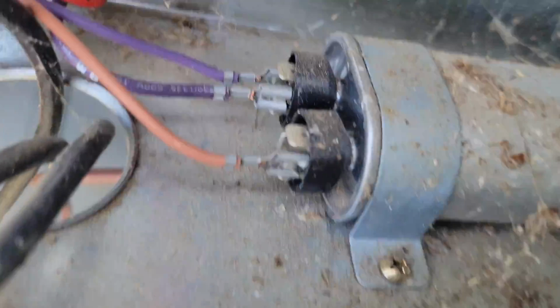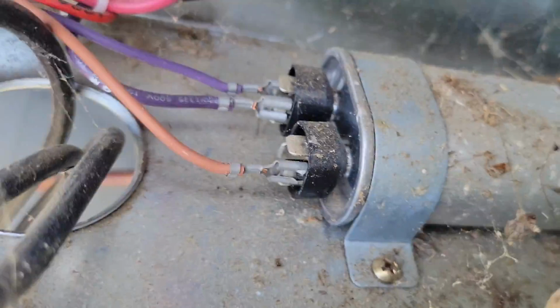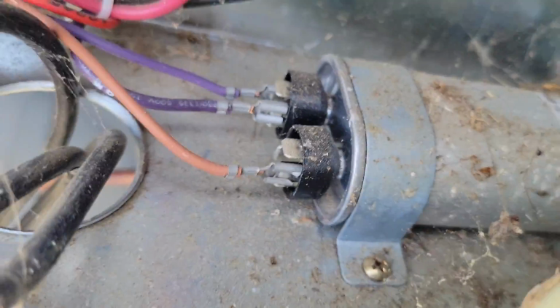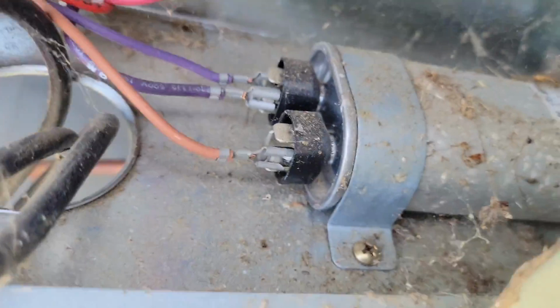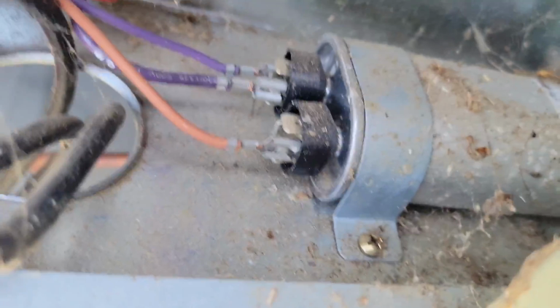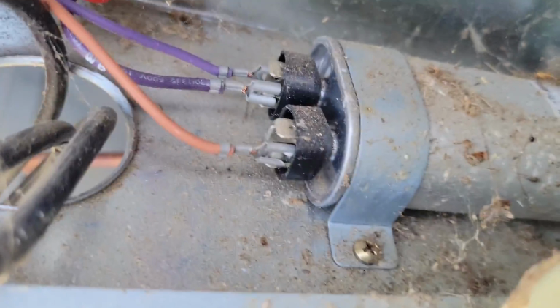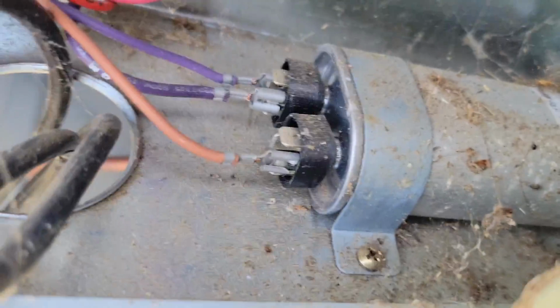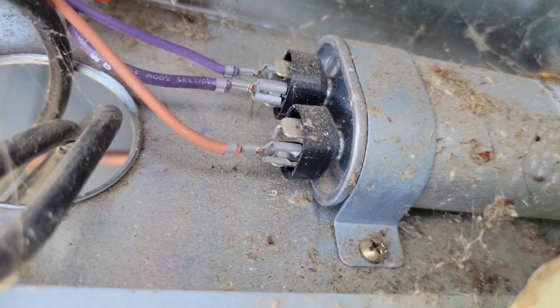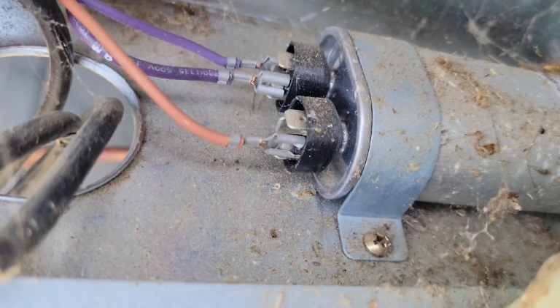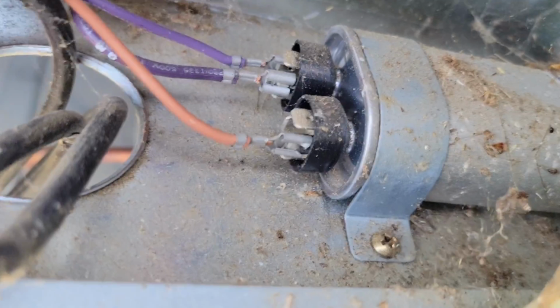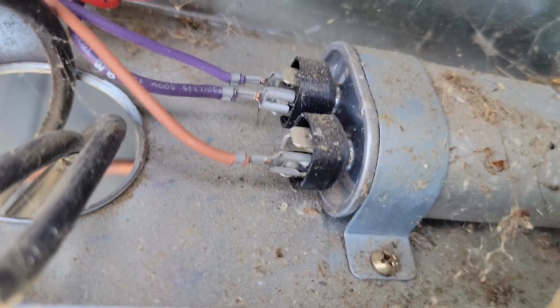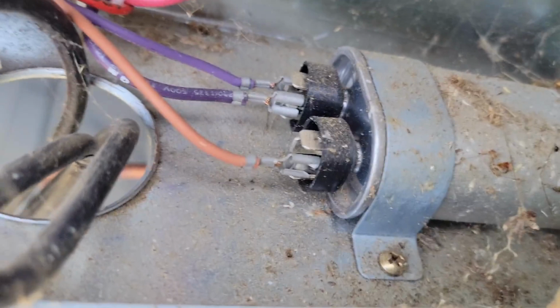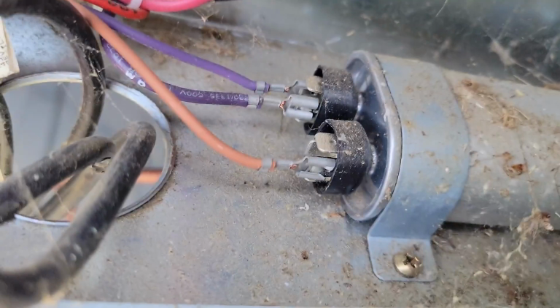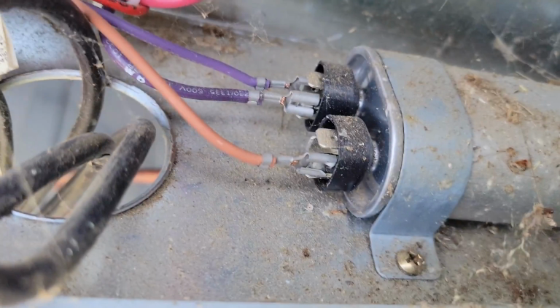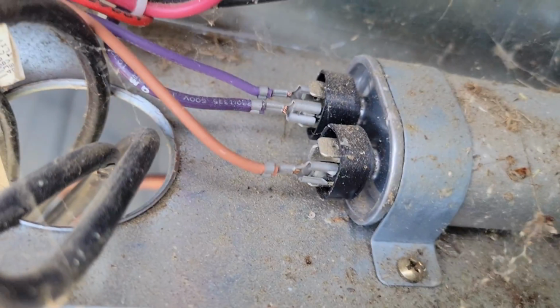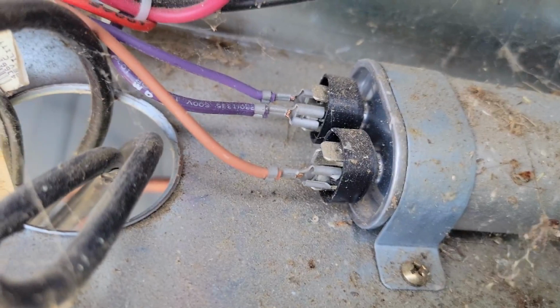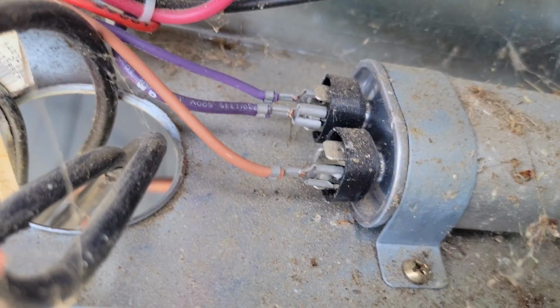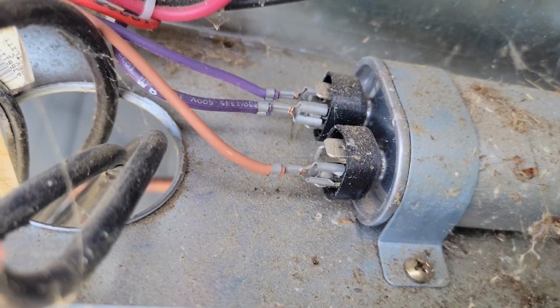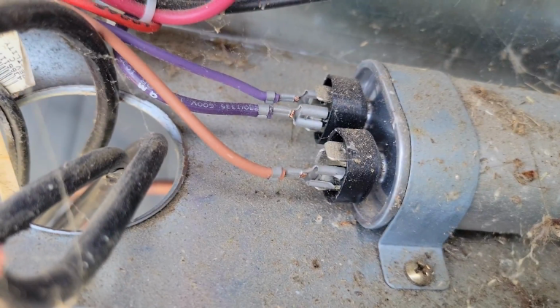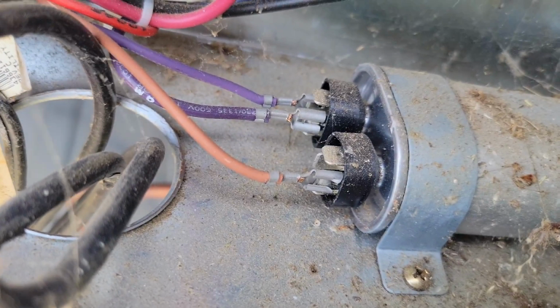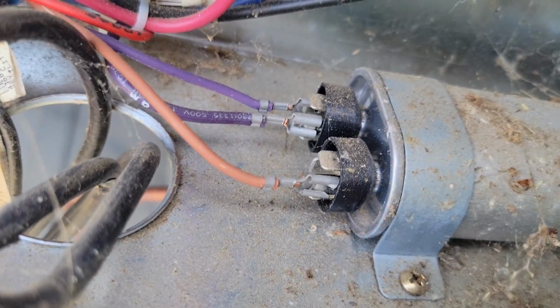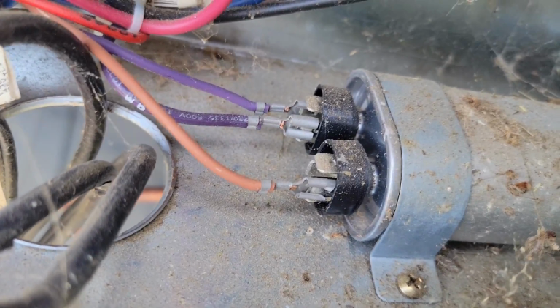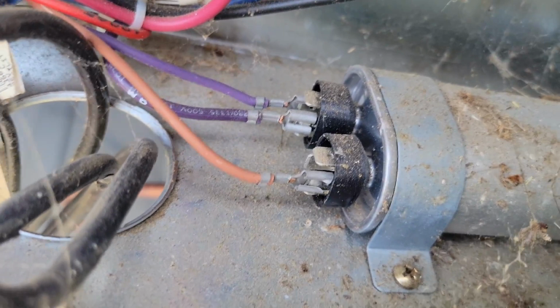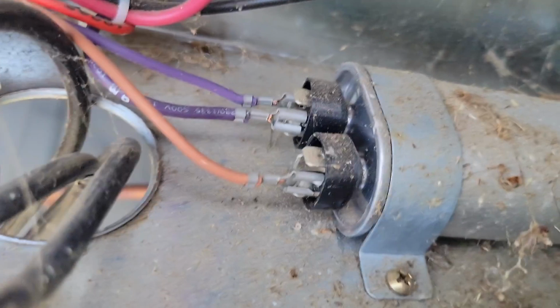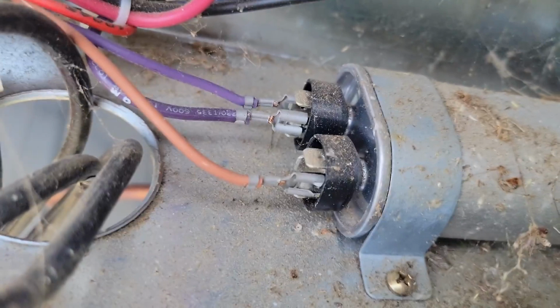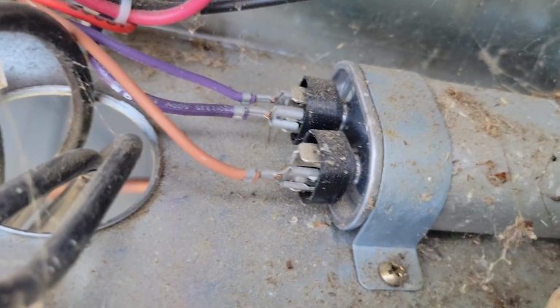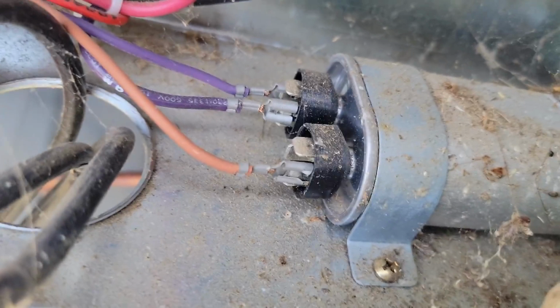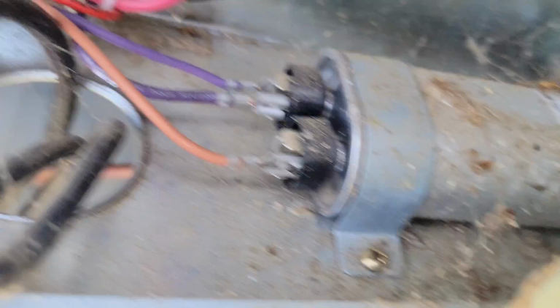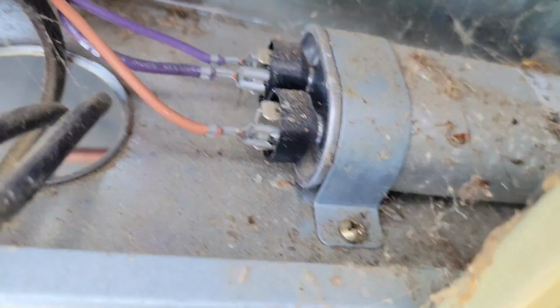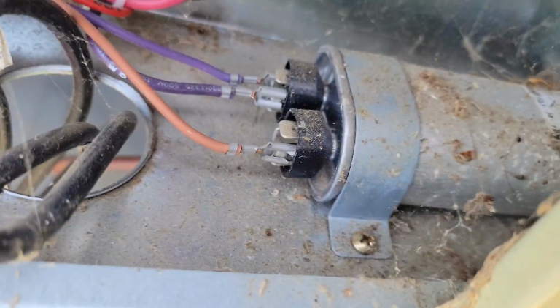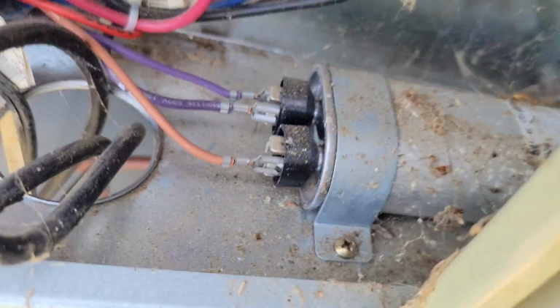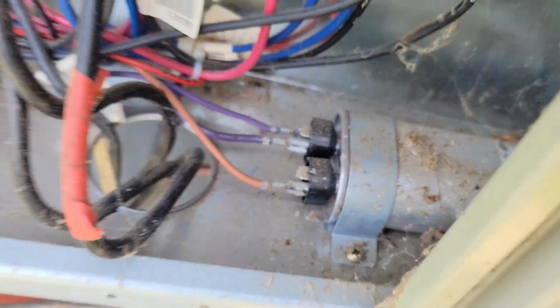See the capacitor for the outdoor fan? It's bulged out. Let's take it off and check it.